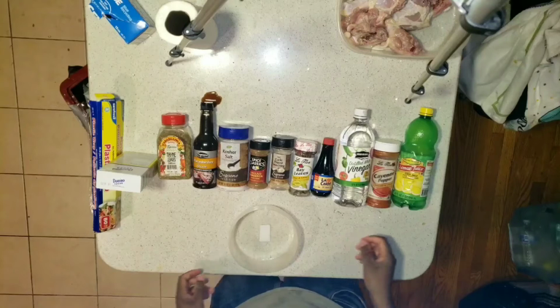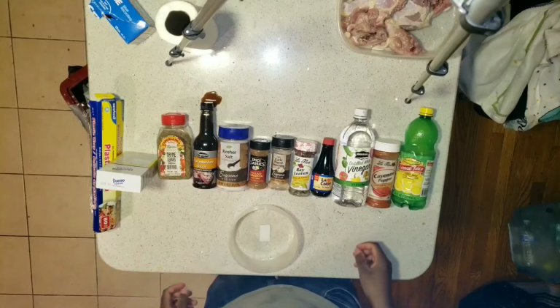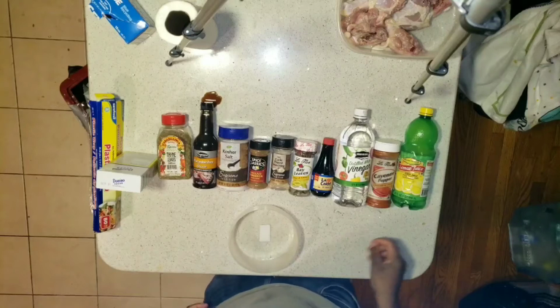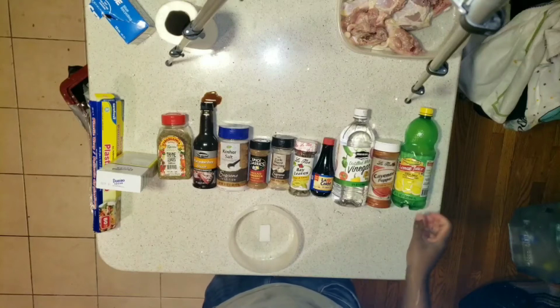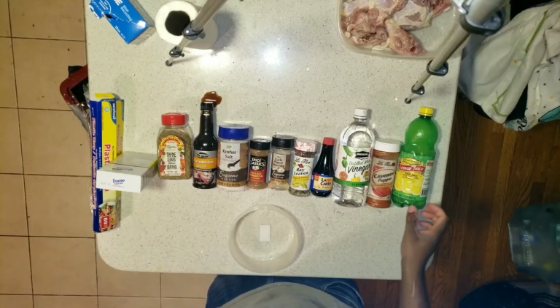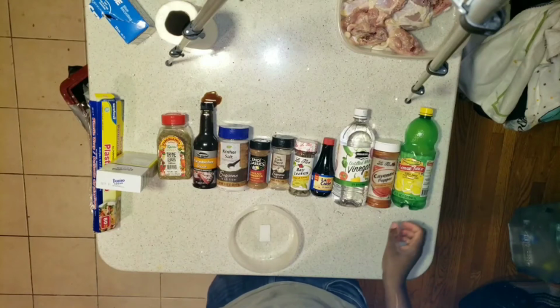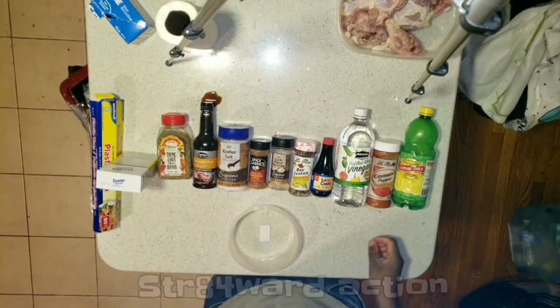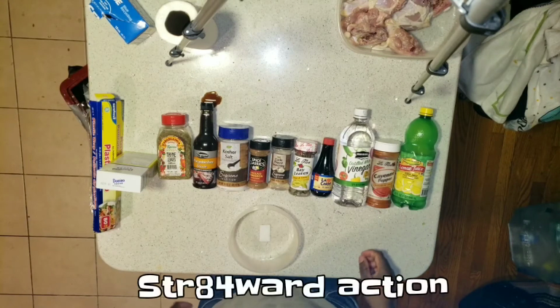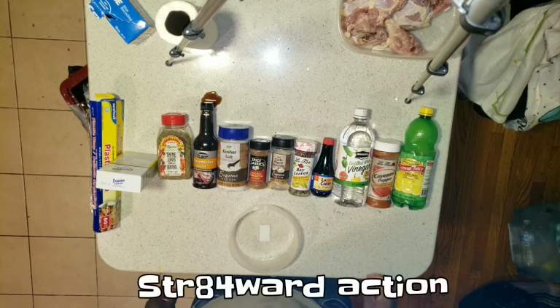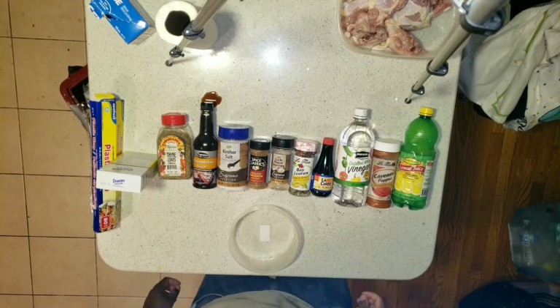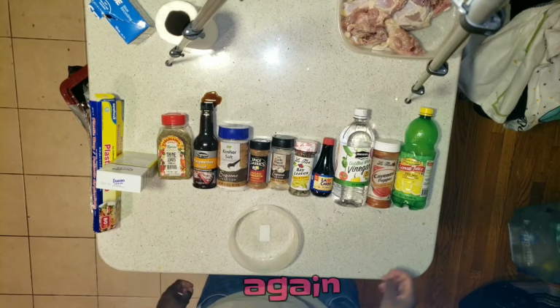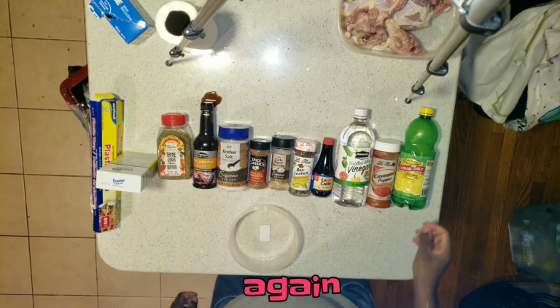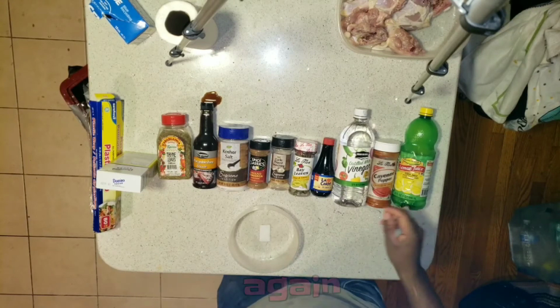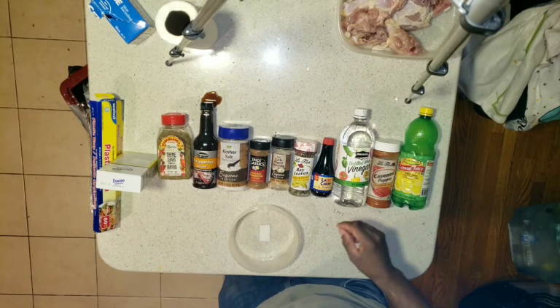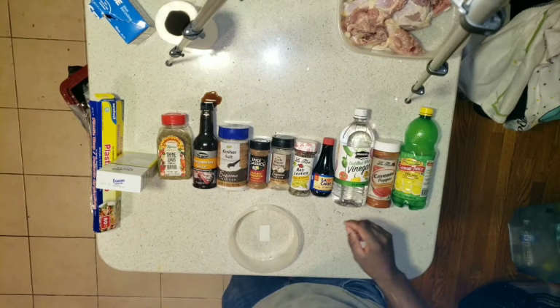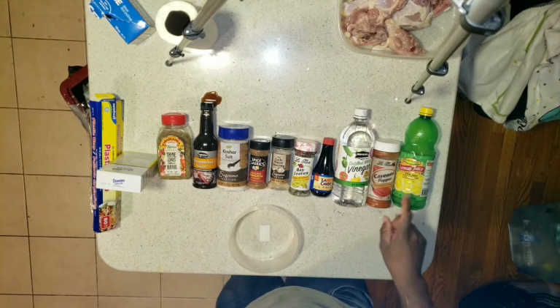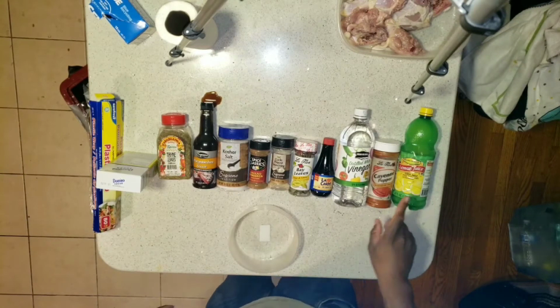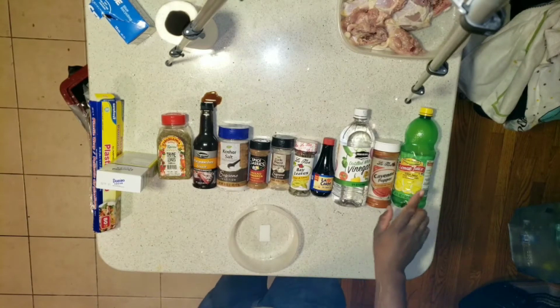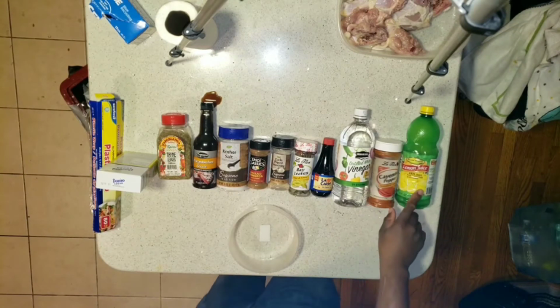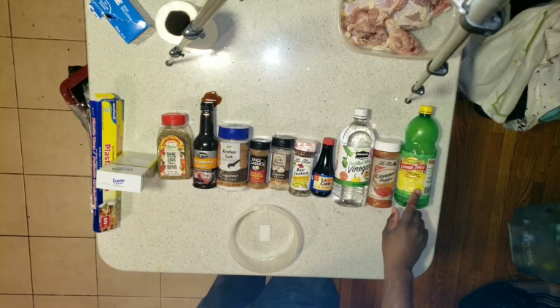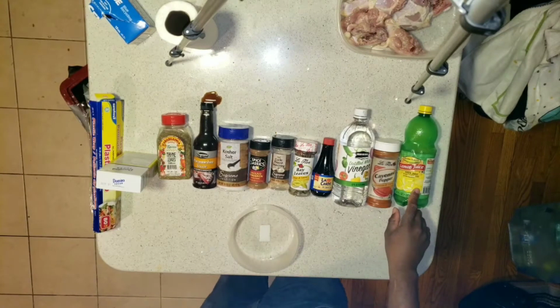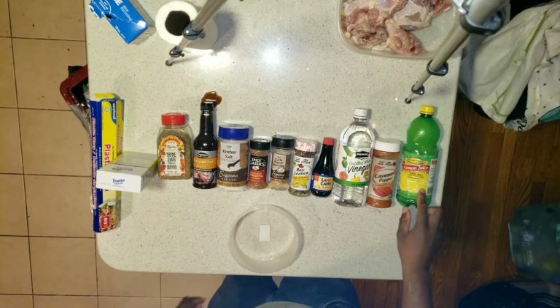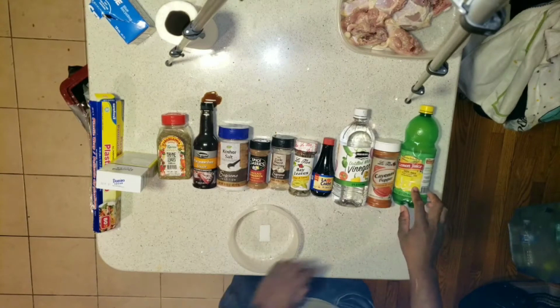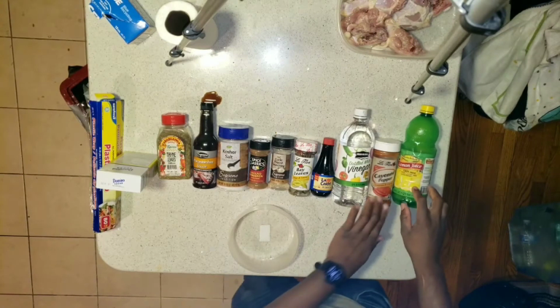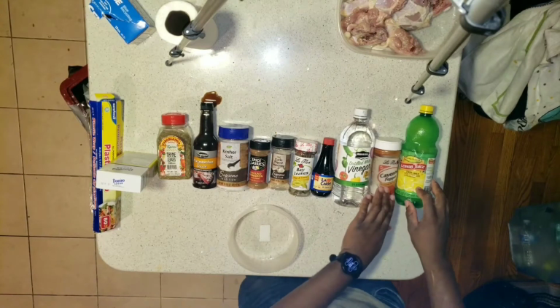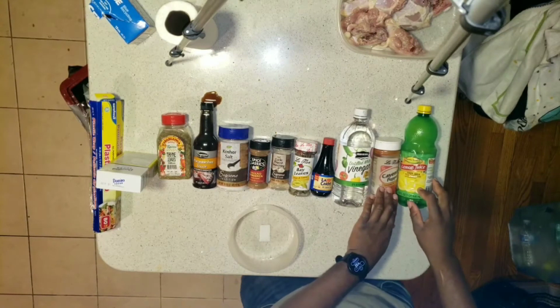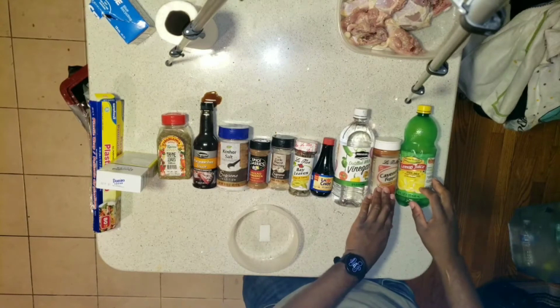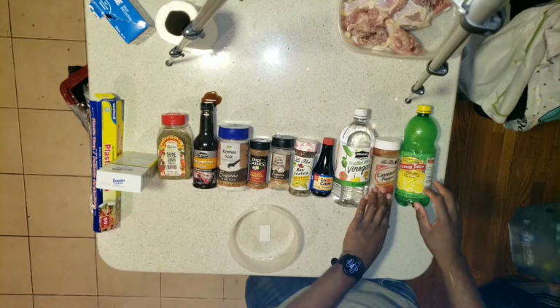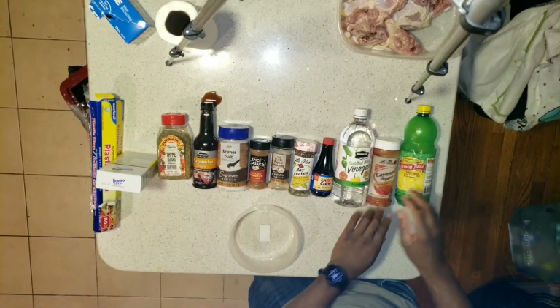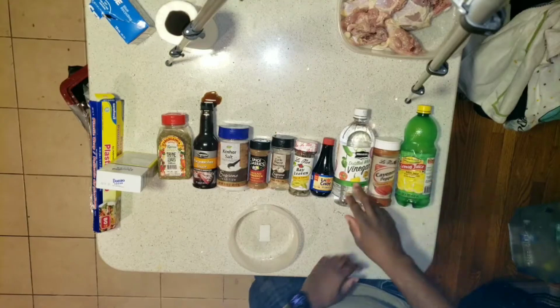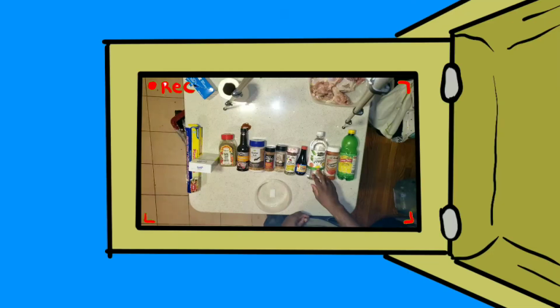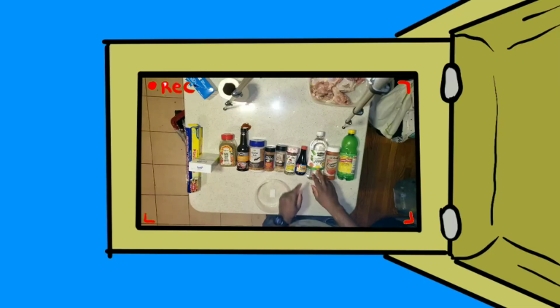What is up everybody, it's the production here again. Today I'm gonna whip up some delicious jerk chicken while the camera is over my head recording.